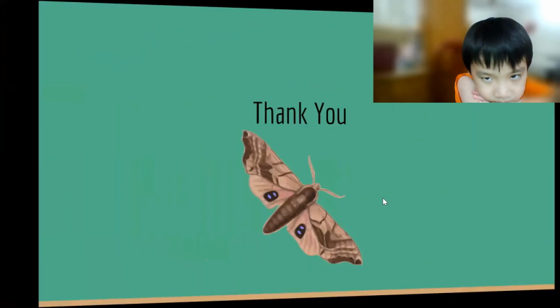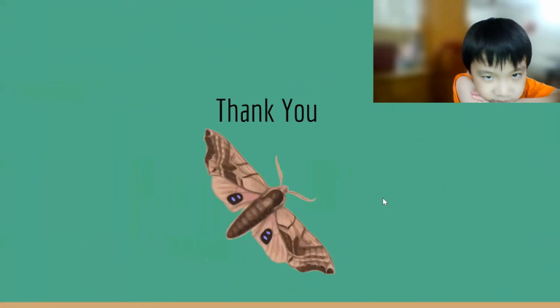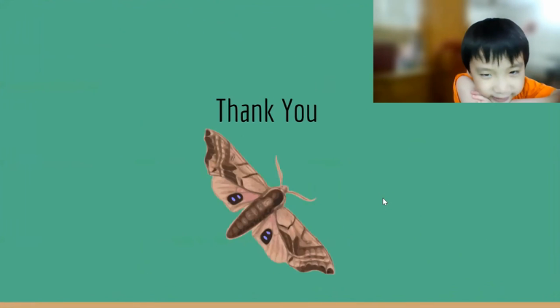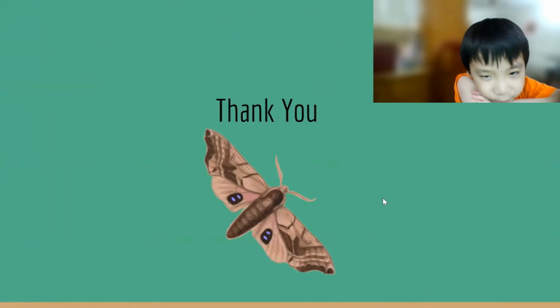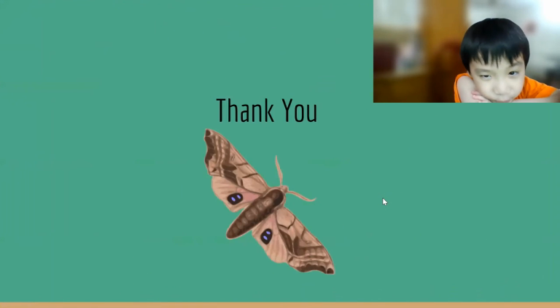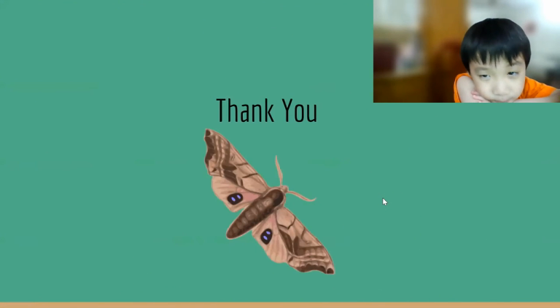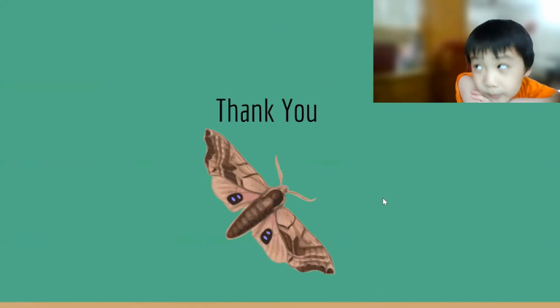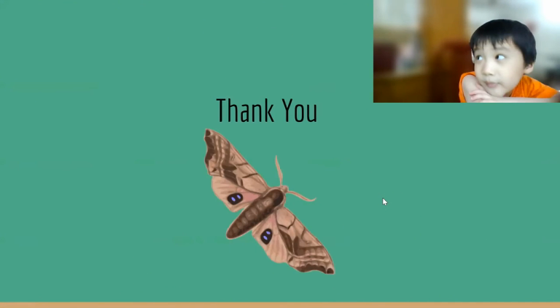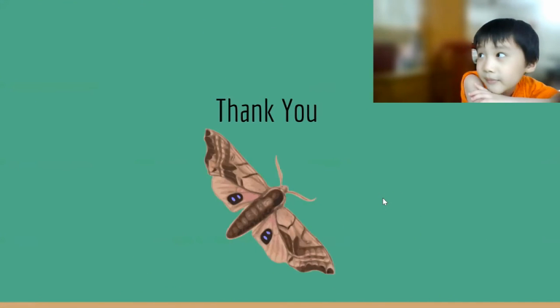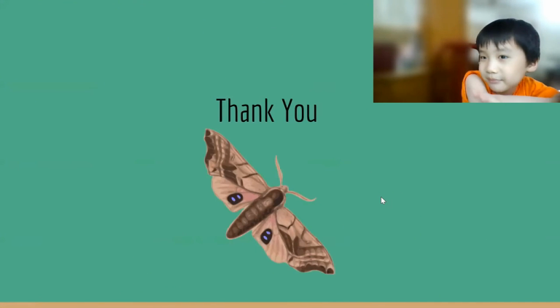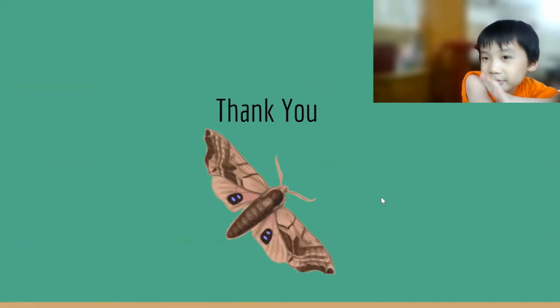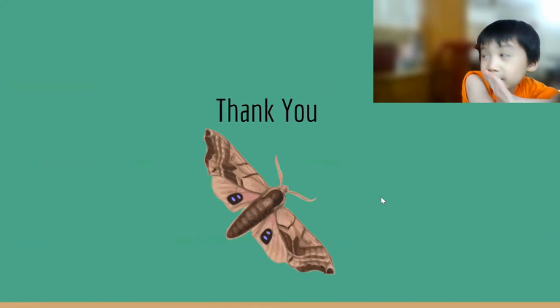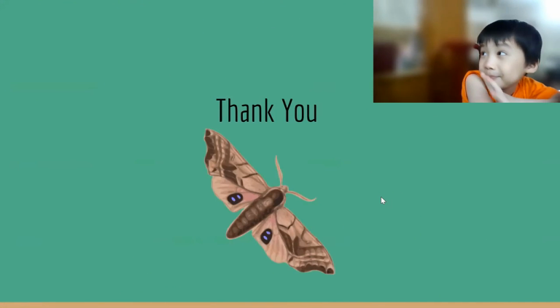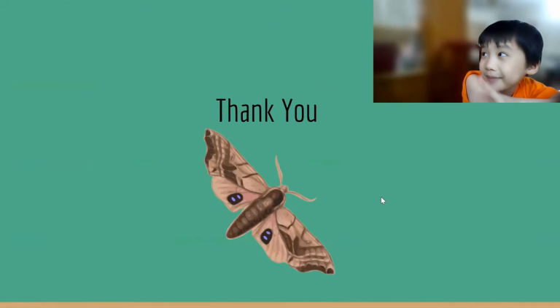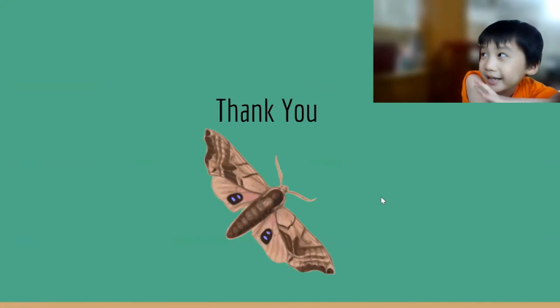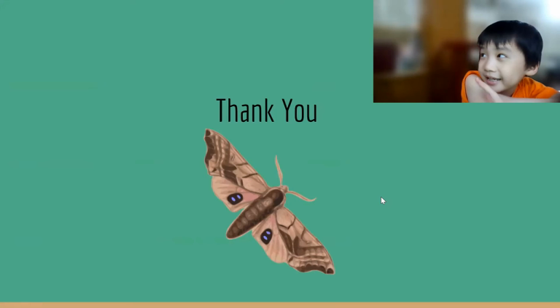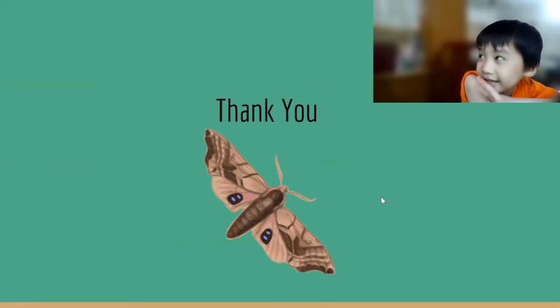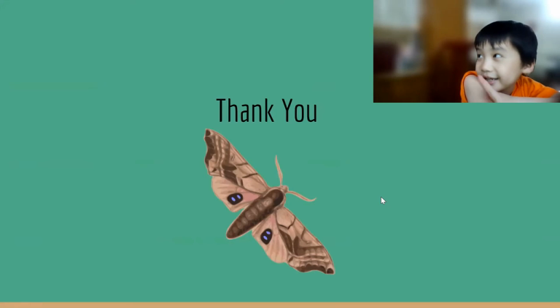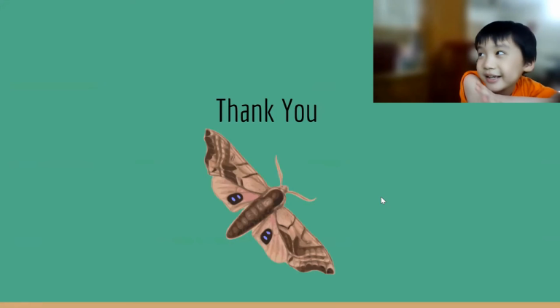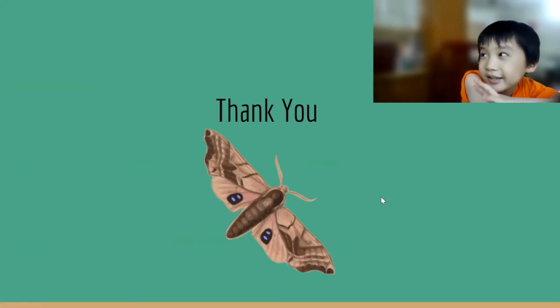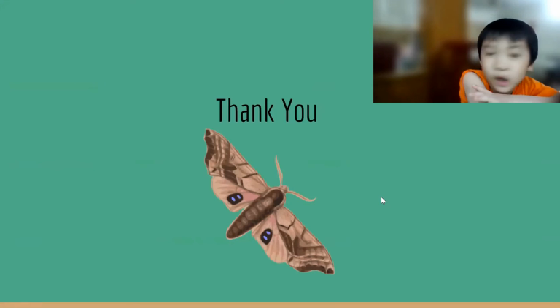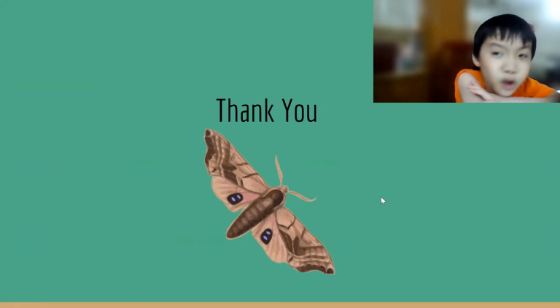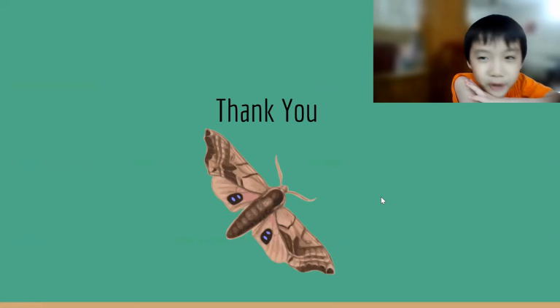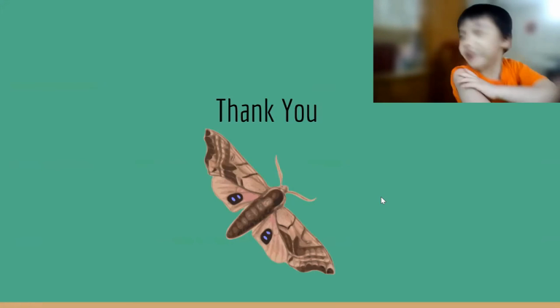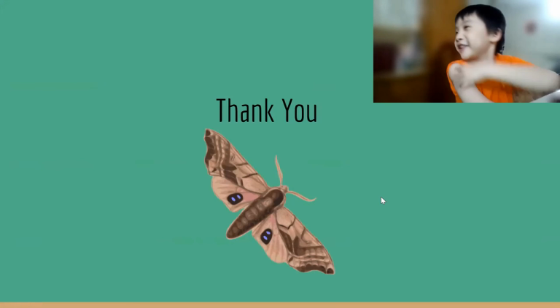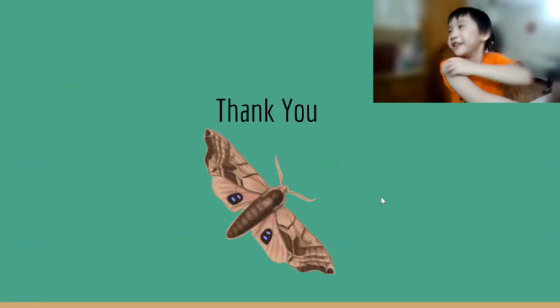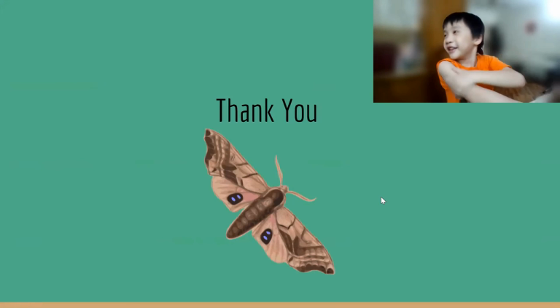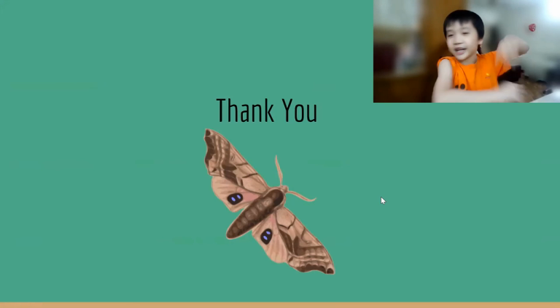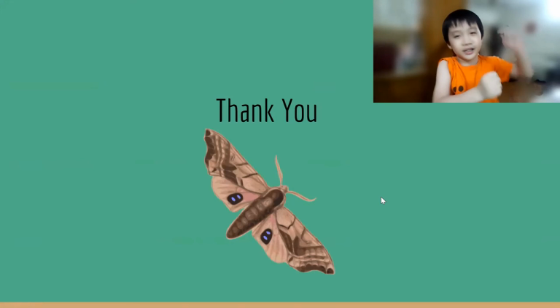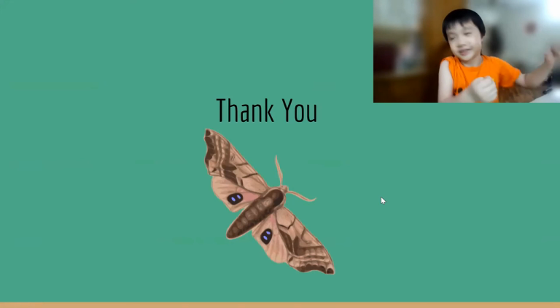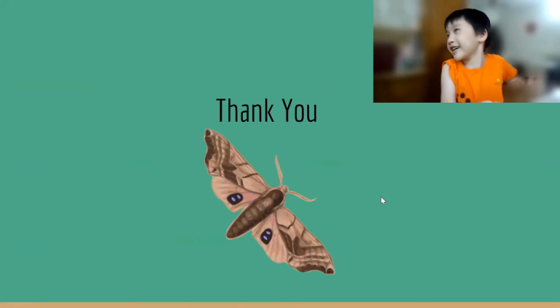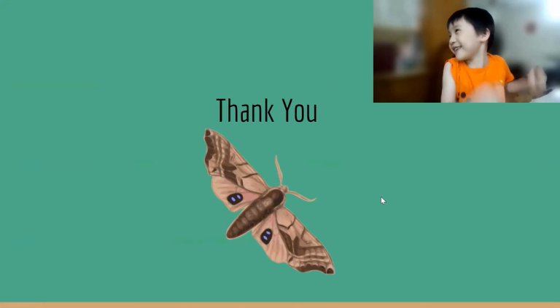Thank you. Bye. Like and subscribe. Bye.